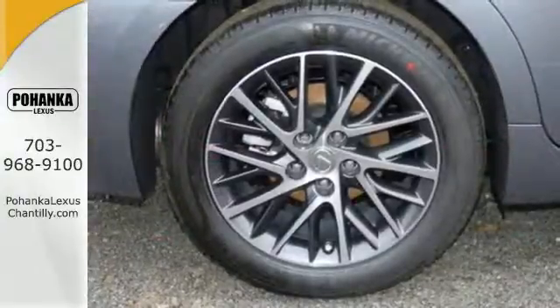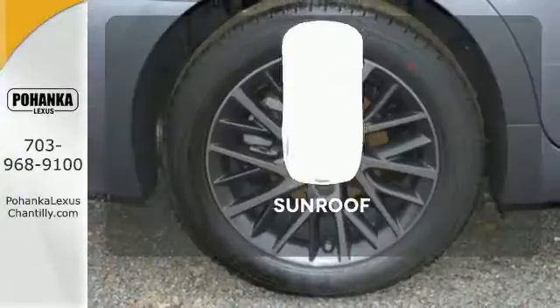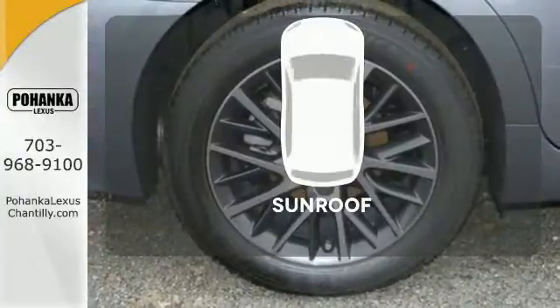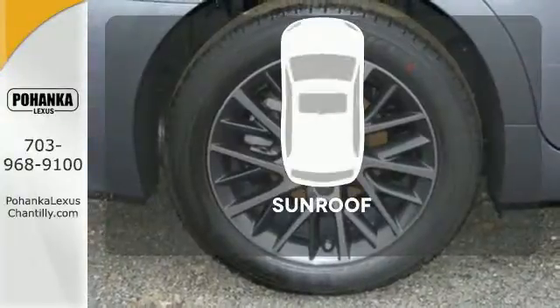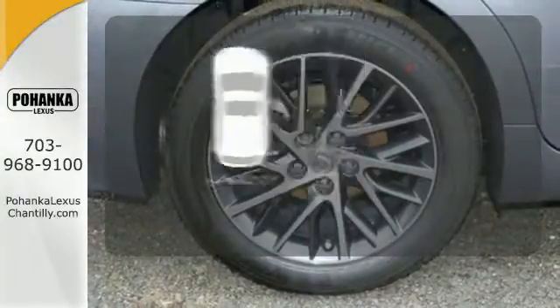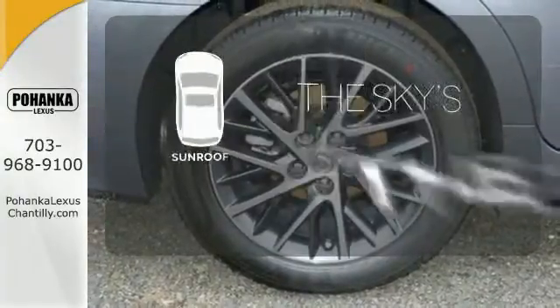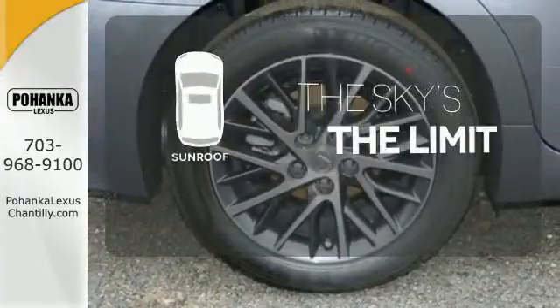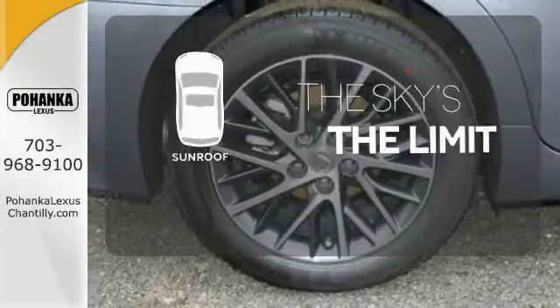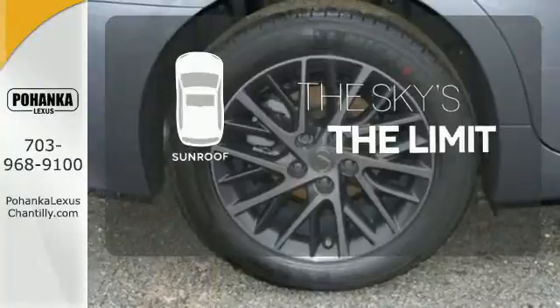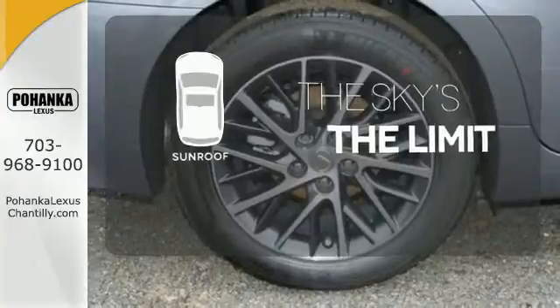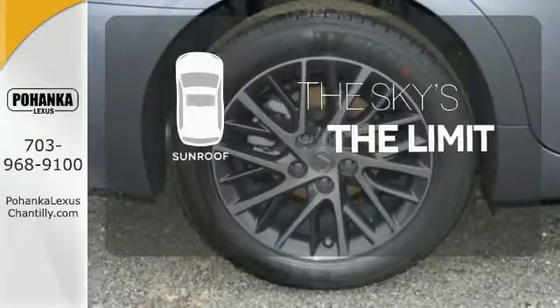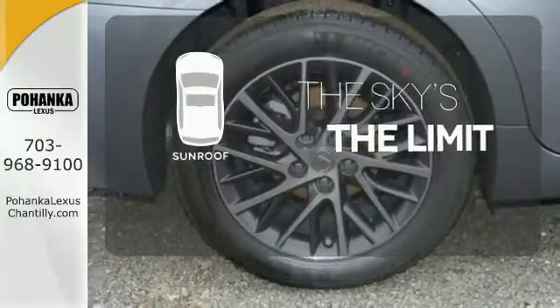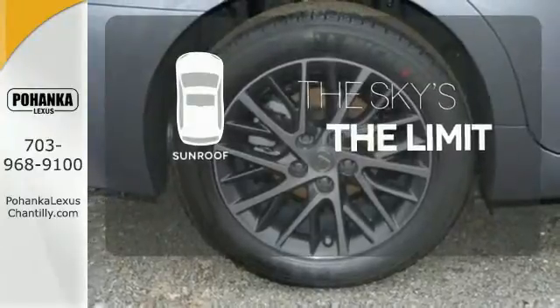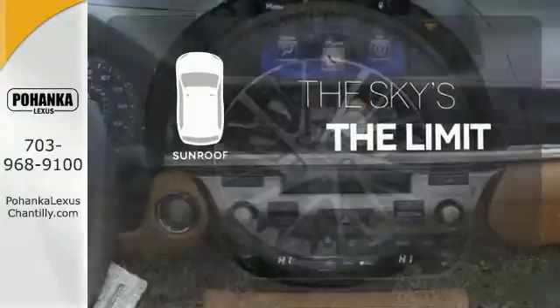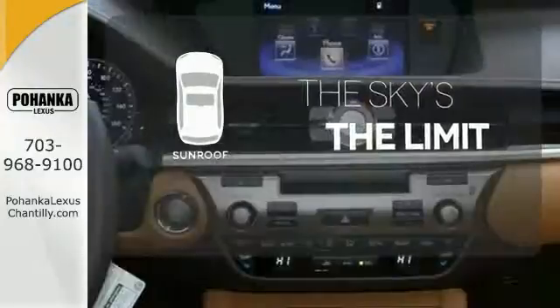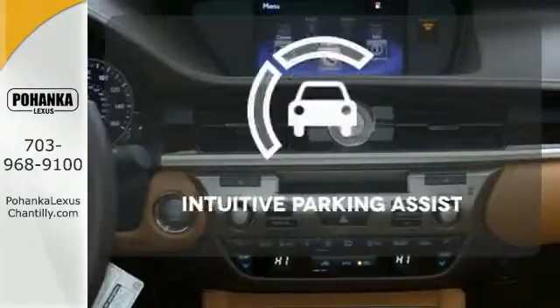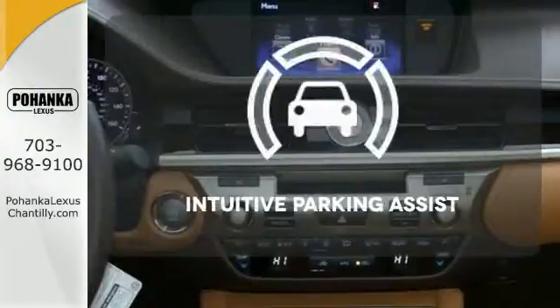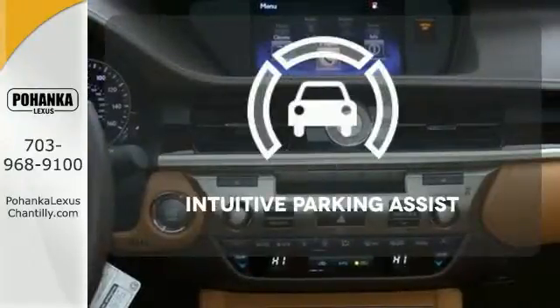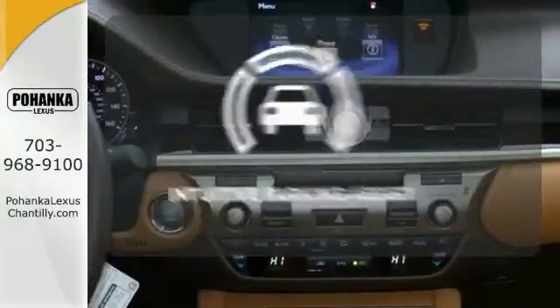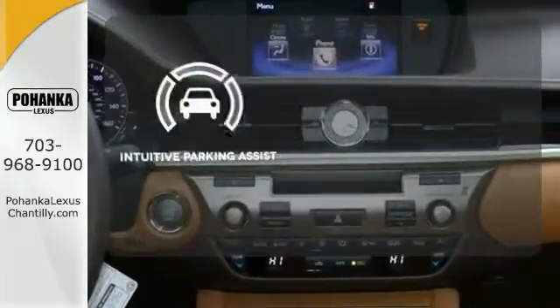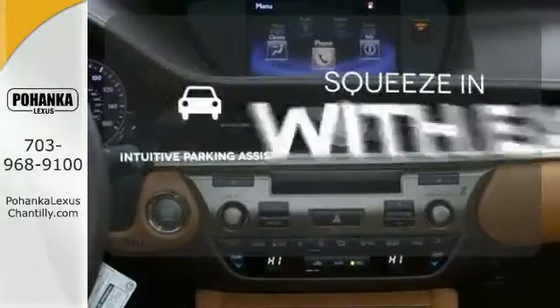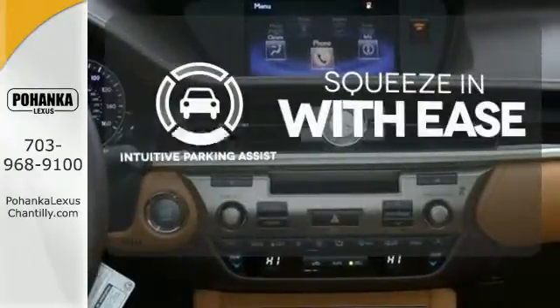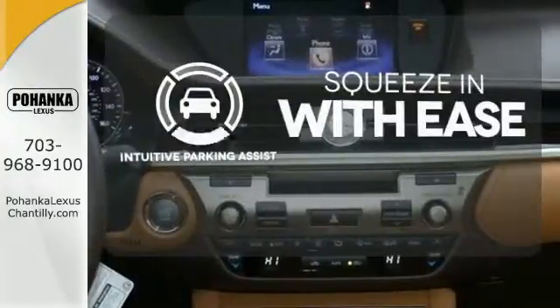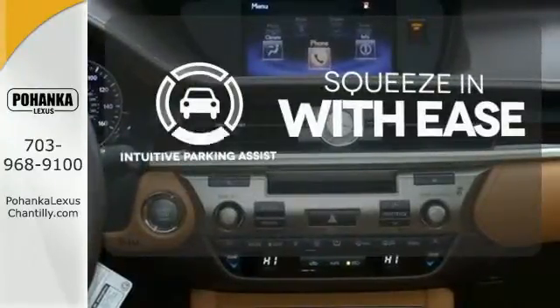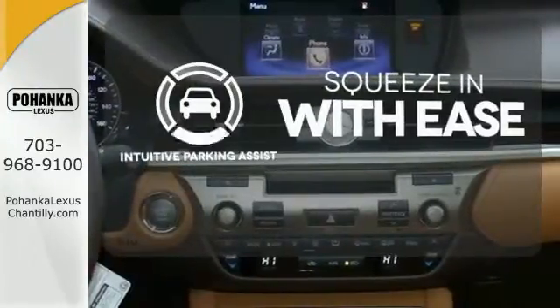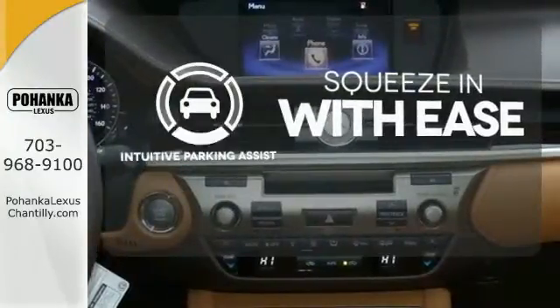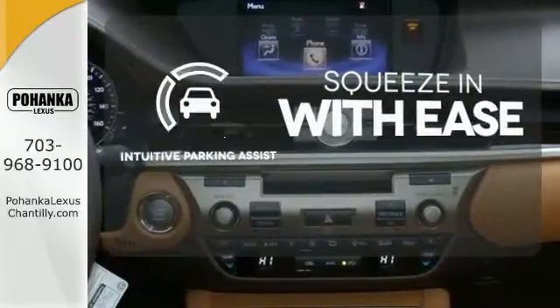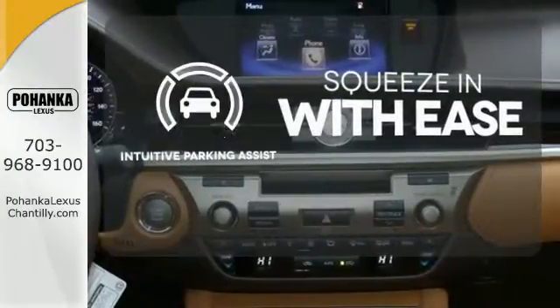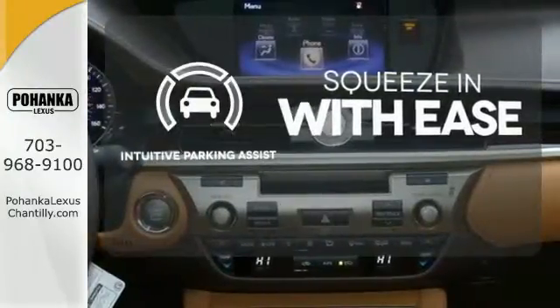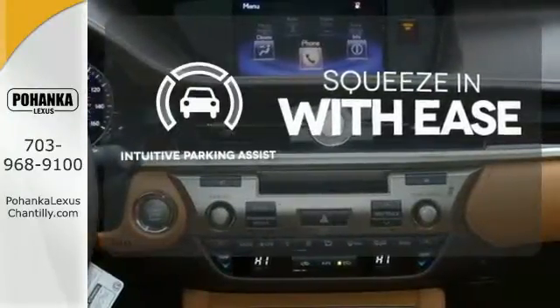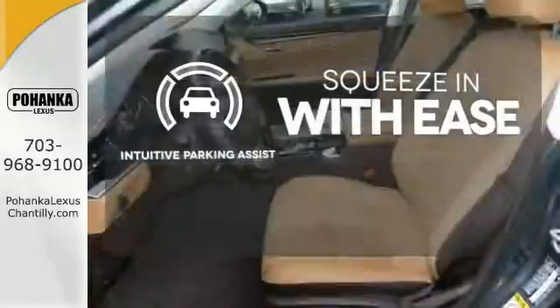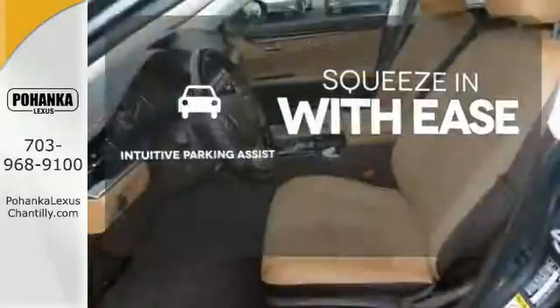Get your daily Vitamin D by opening up the sunroof. Intuitive Parking Assist lets you squeeze into those tight spots with ease.